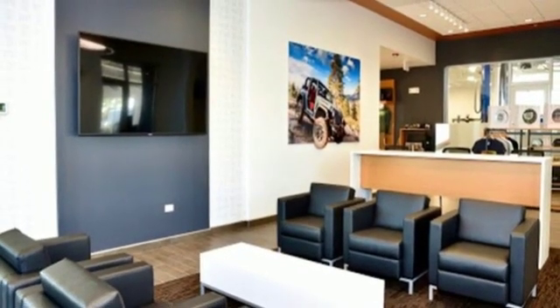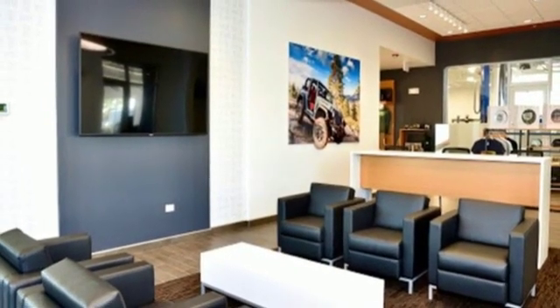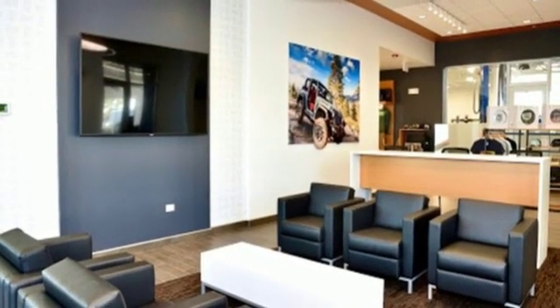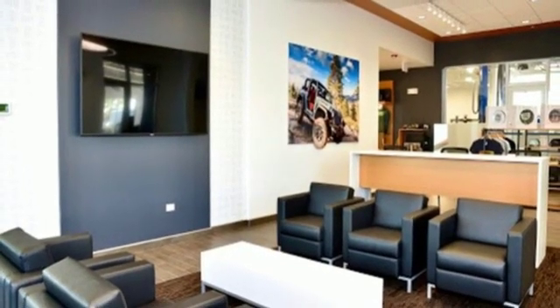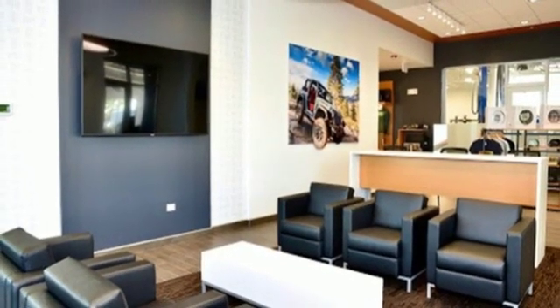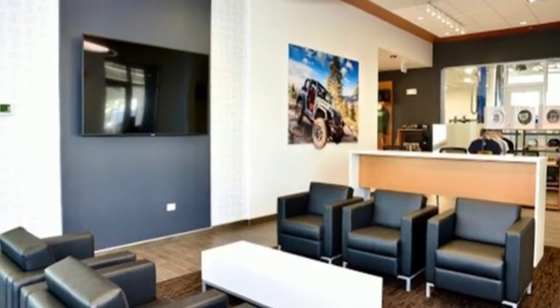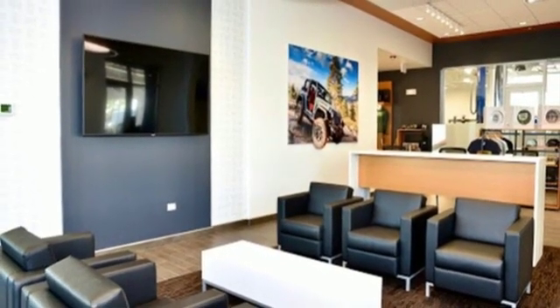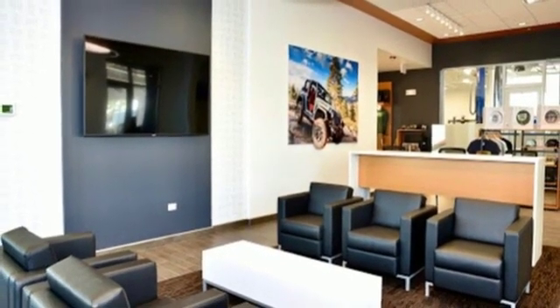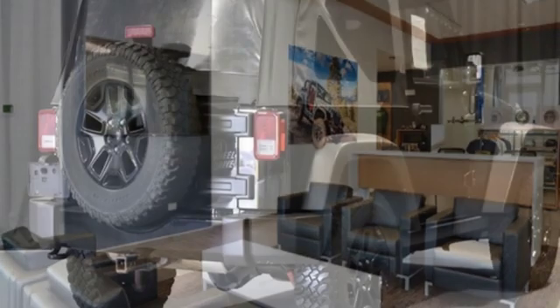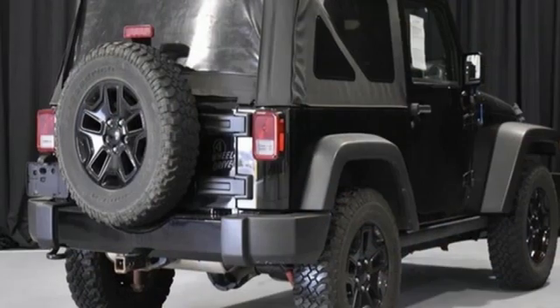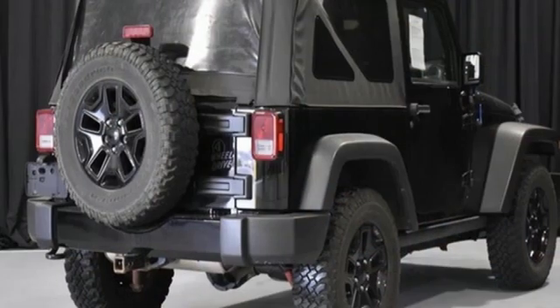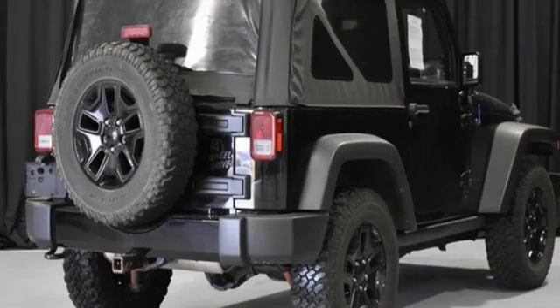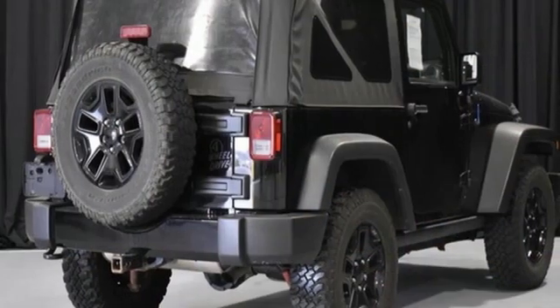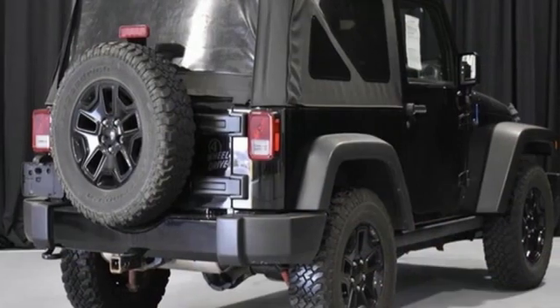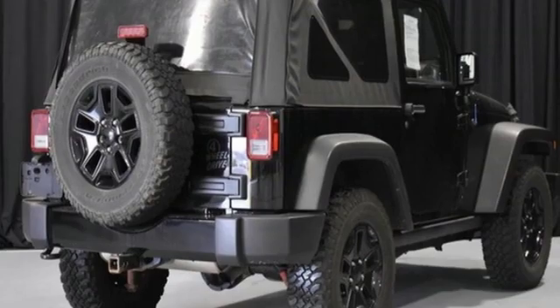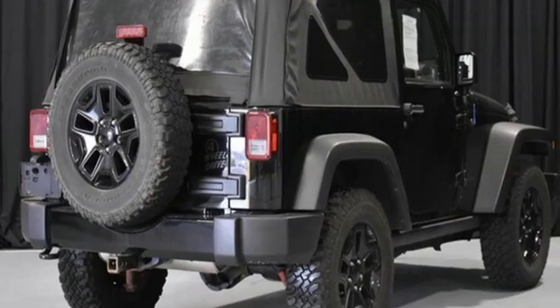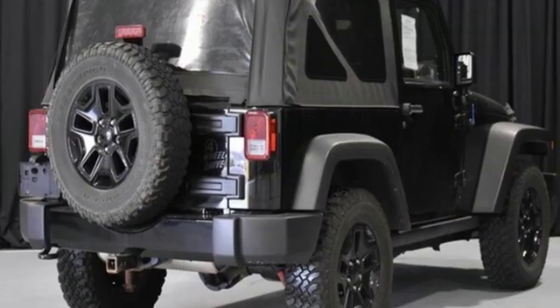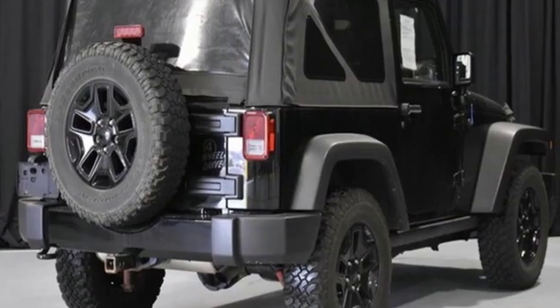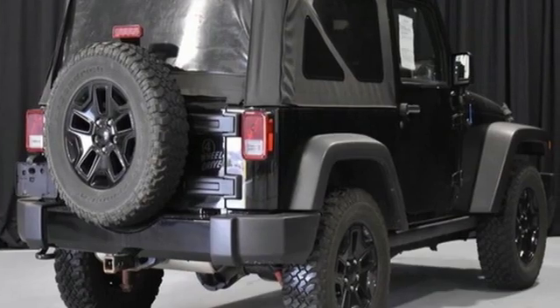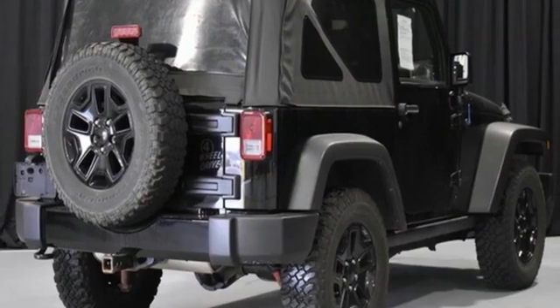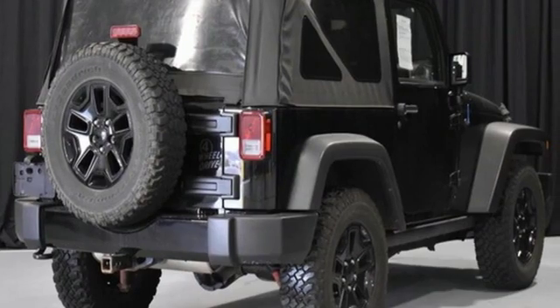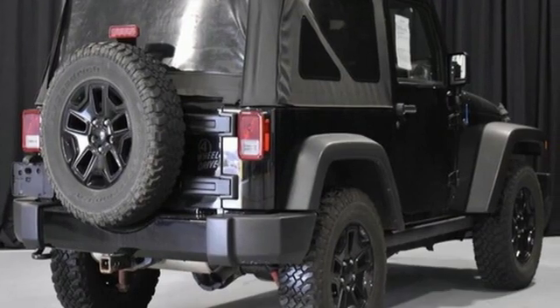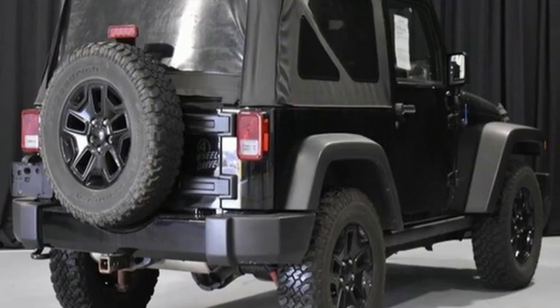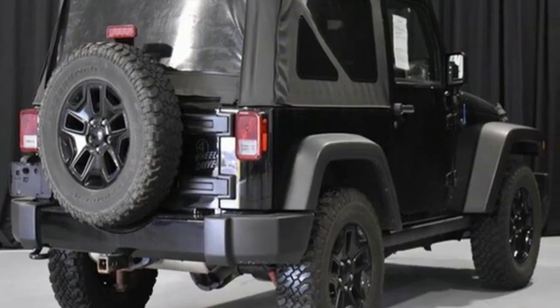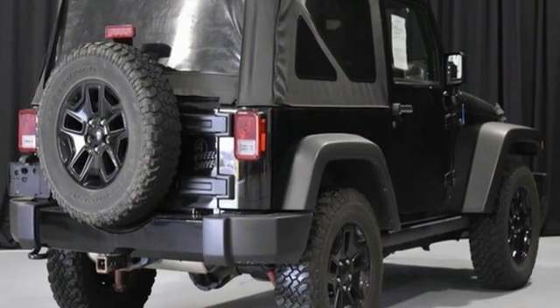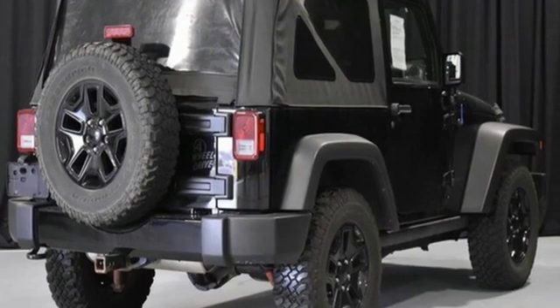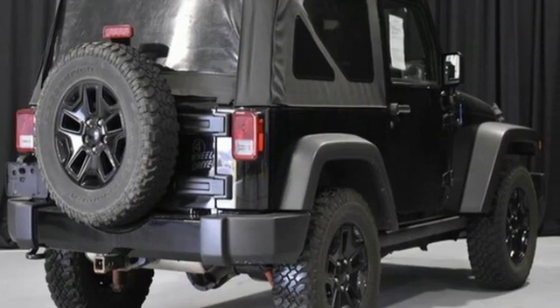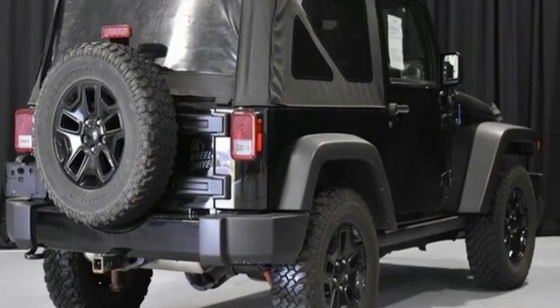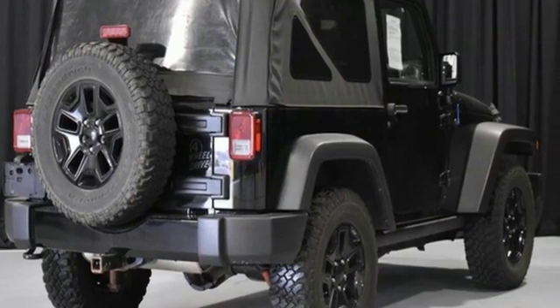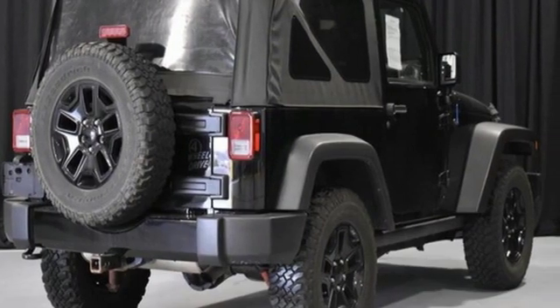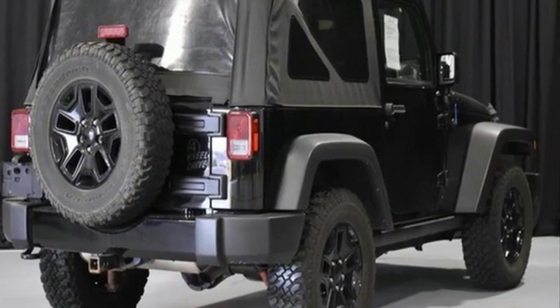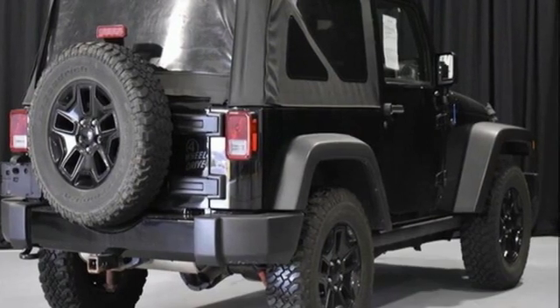Experience the Jeep life. You need to drive it to believe it. See it for yourself today.